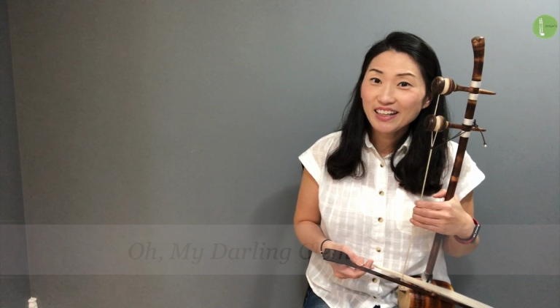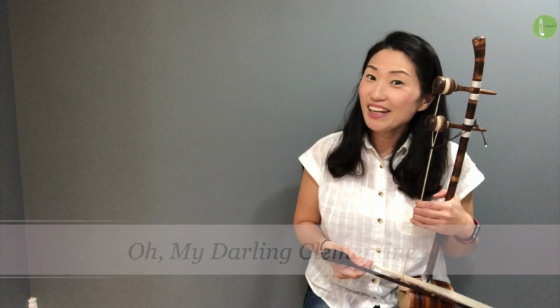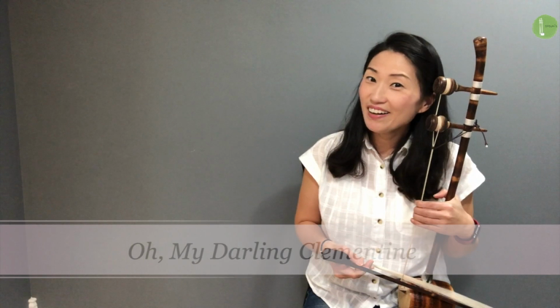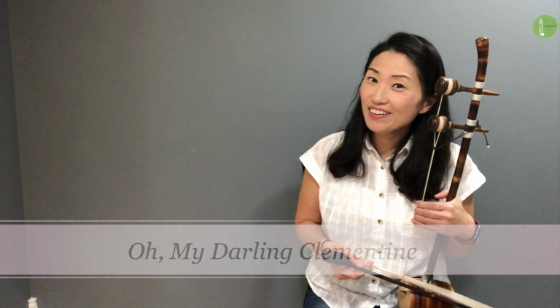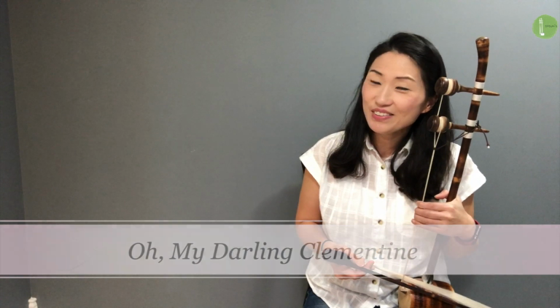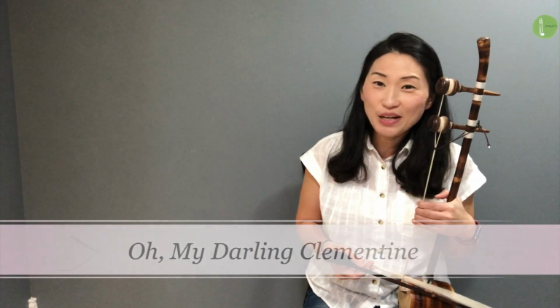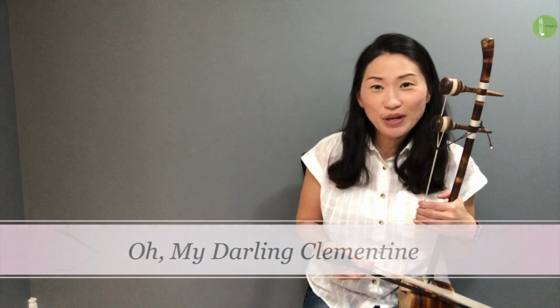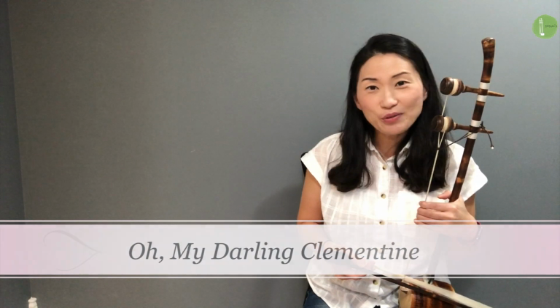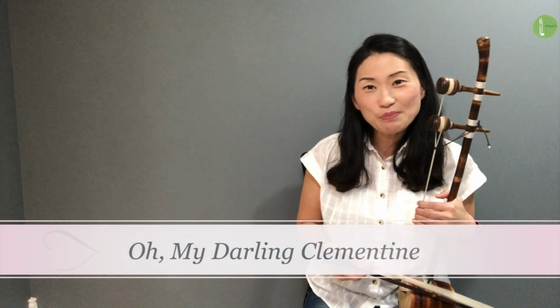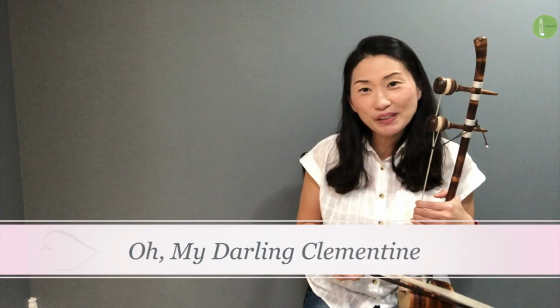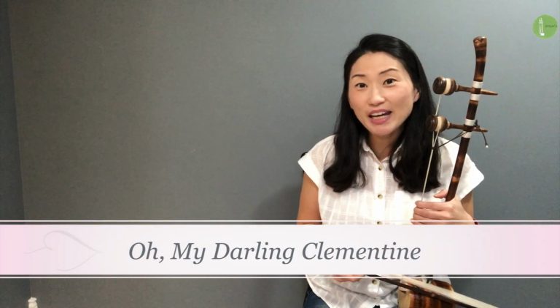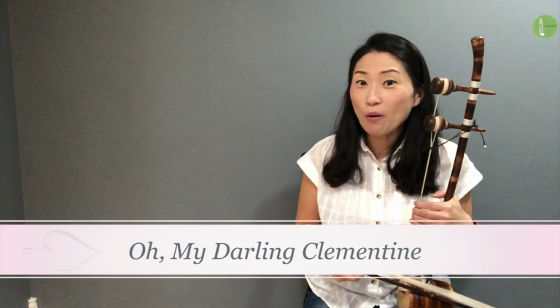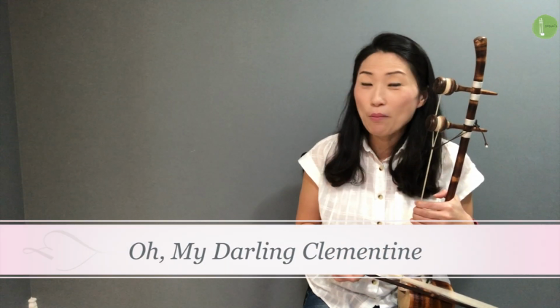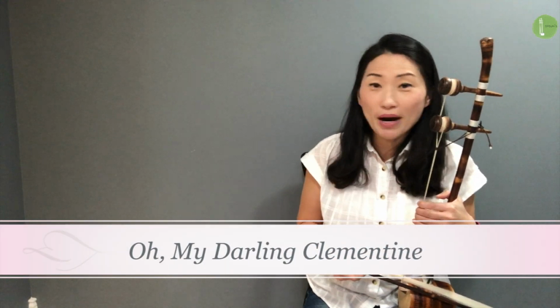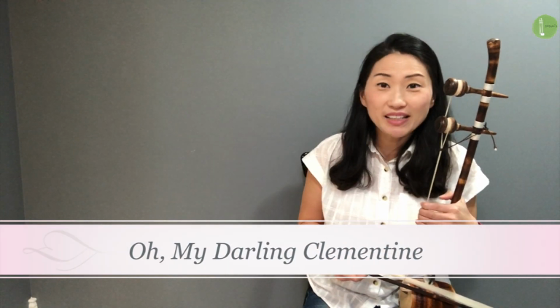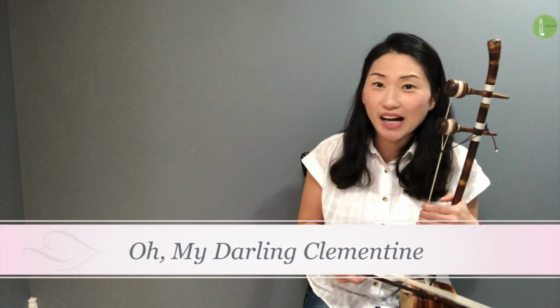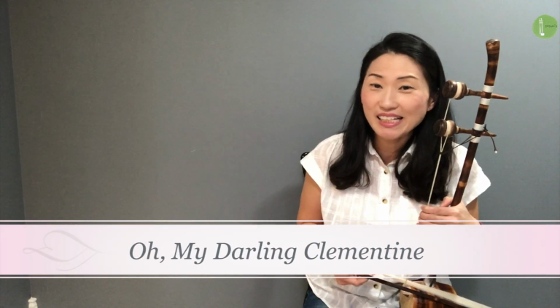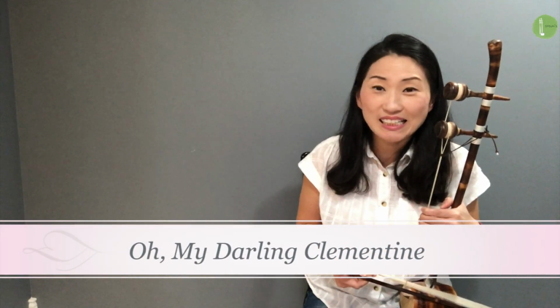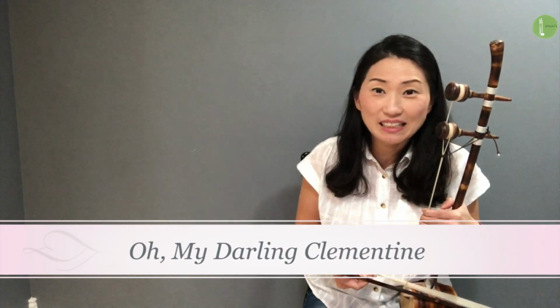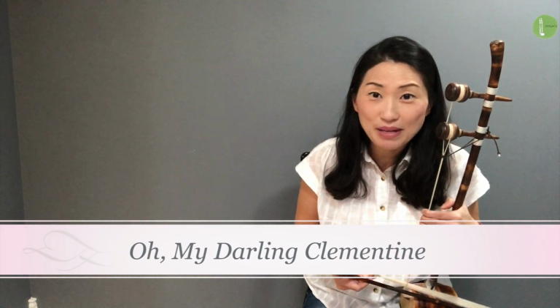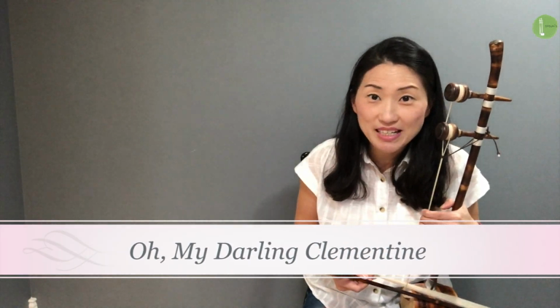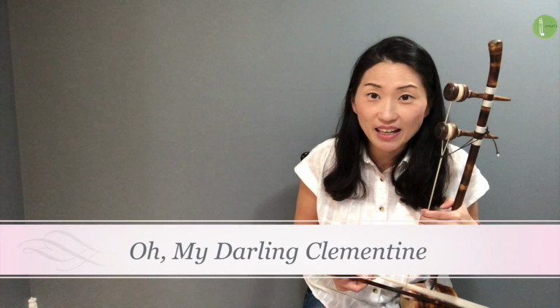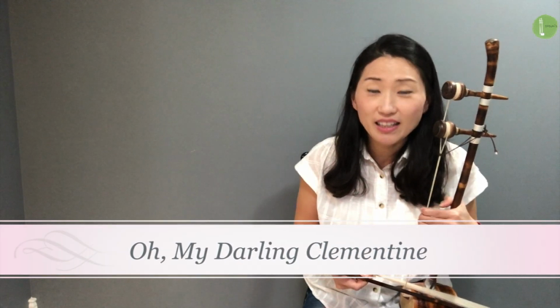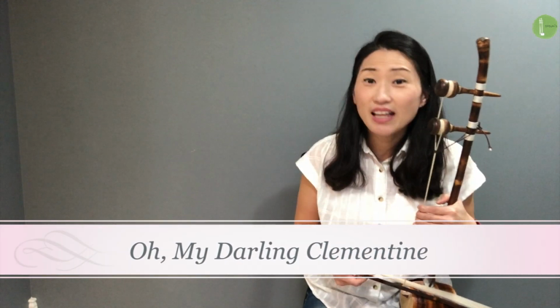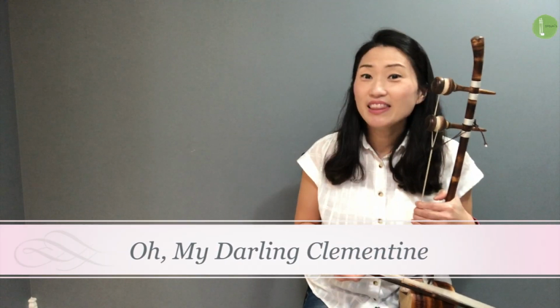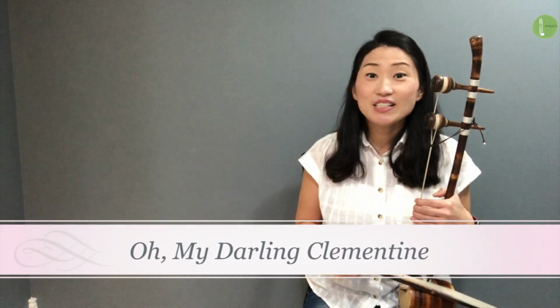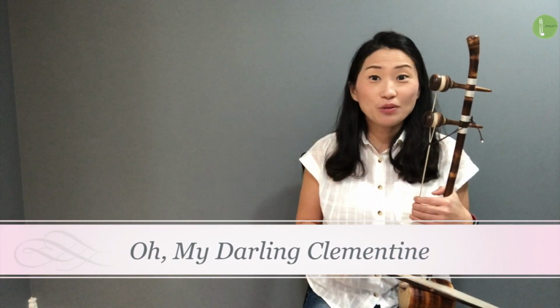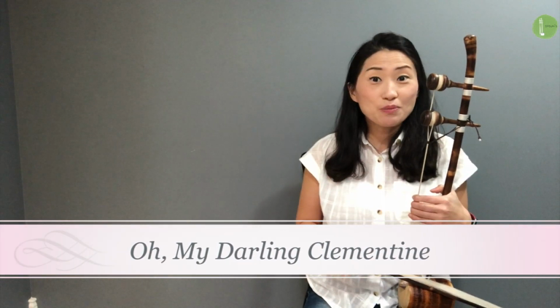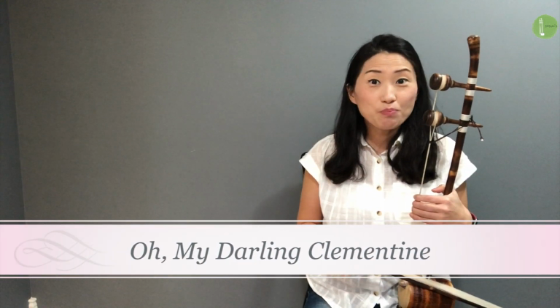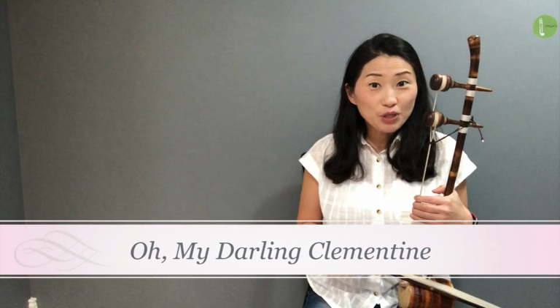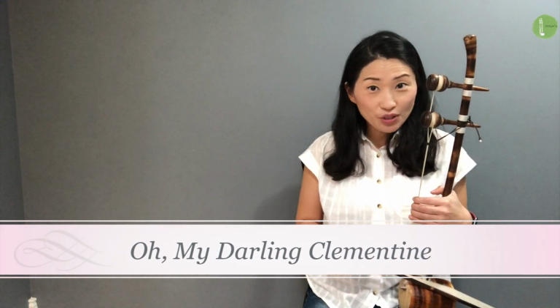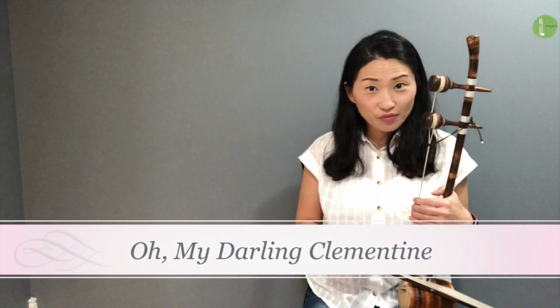Hello! Today we're going to play Oh My Darling Clementine. This song is beautiful.